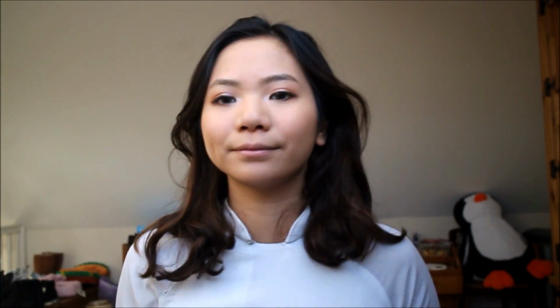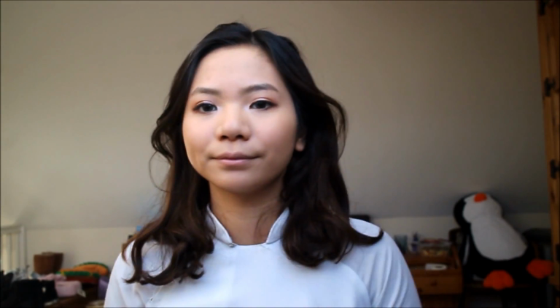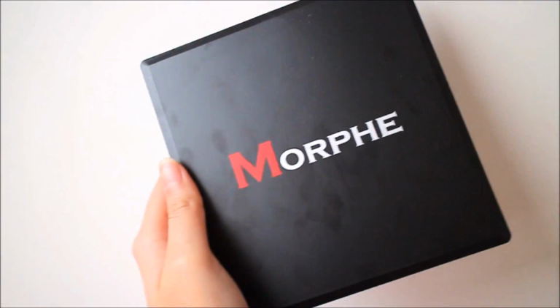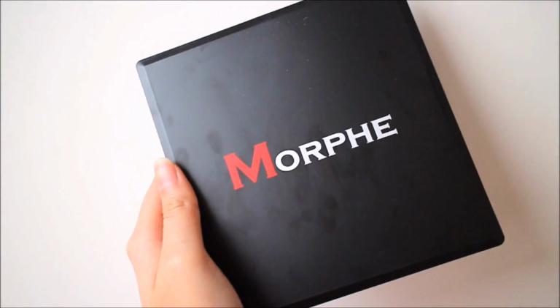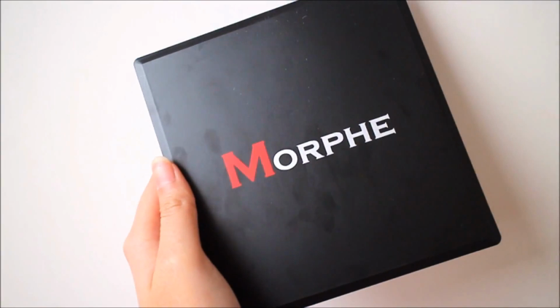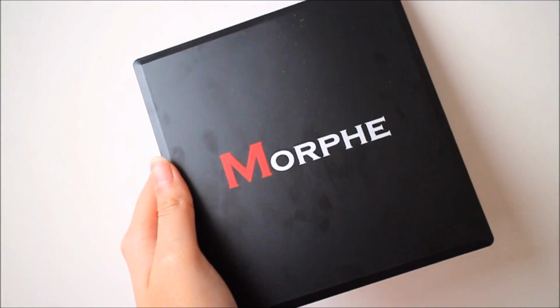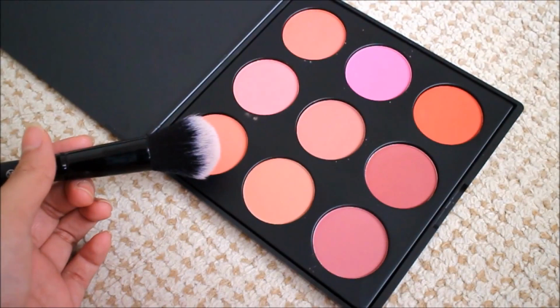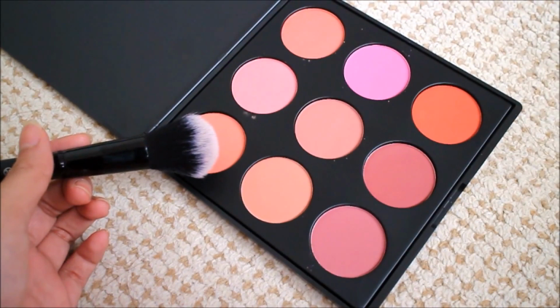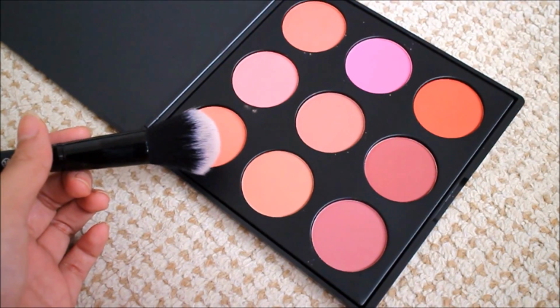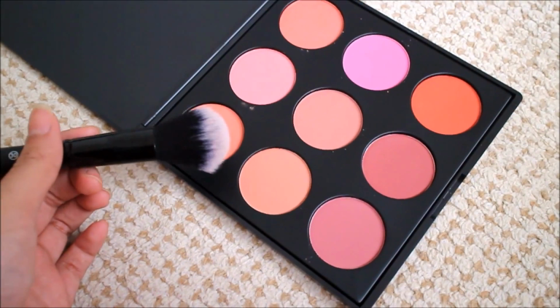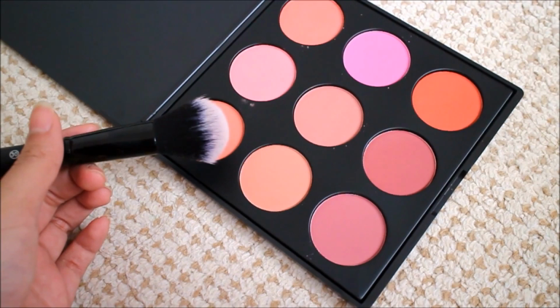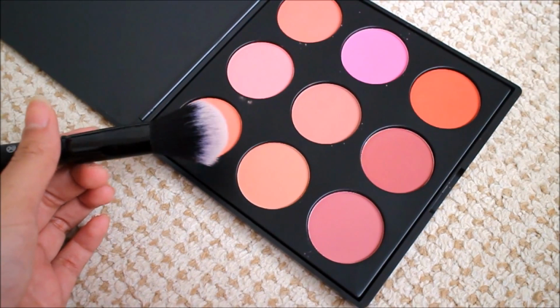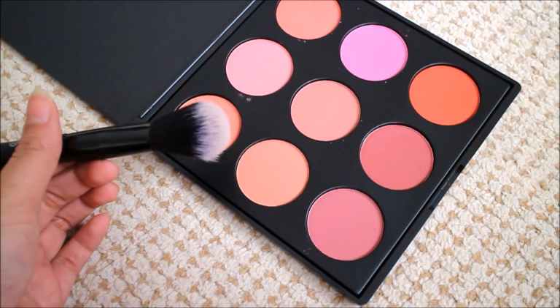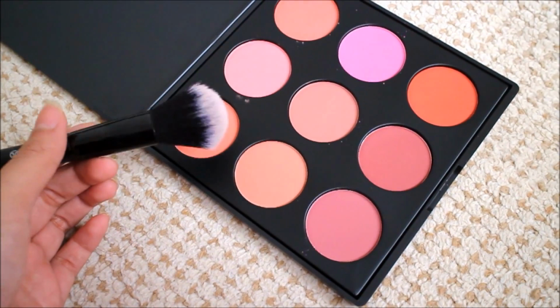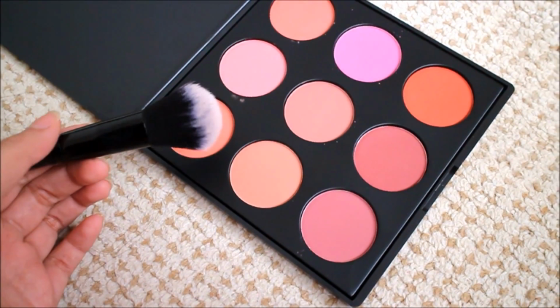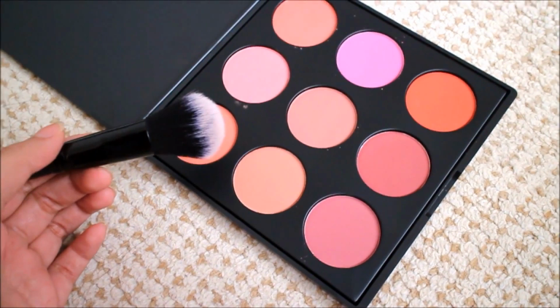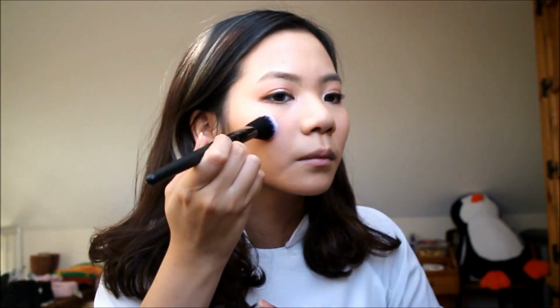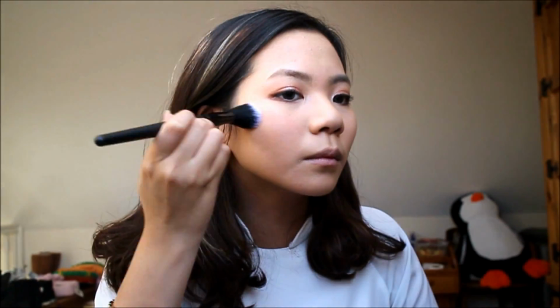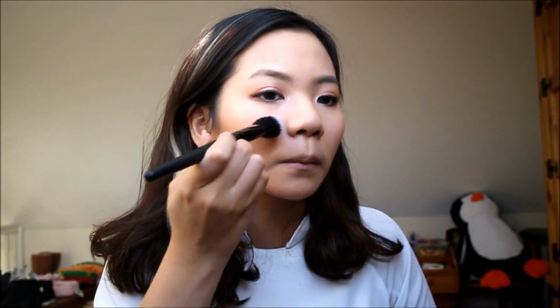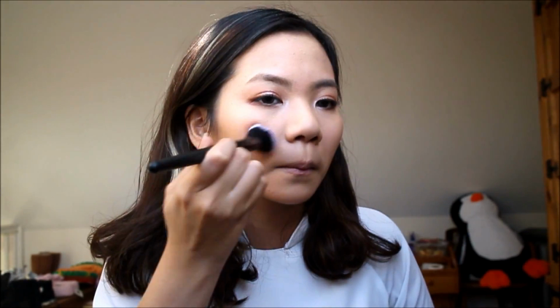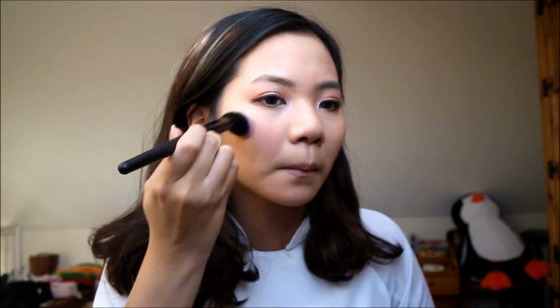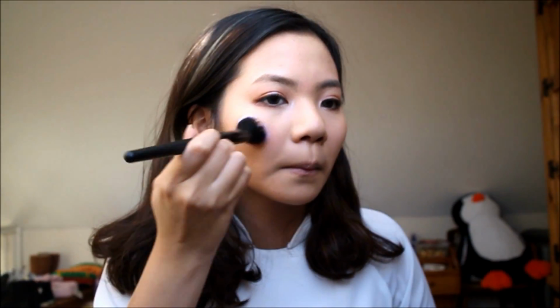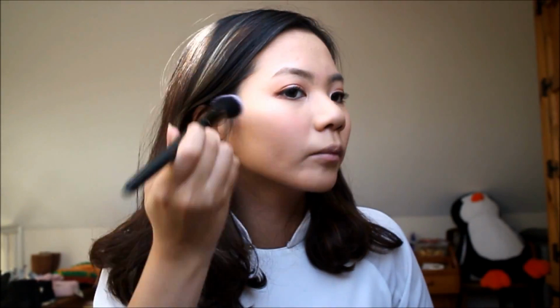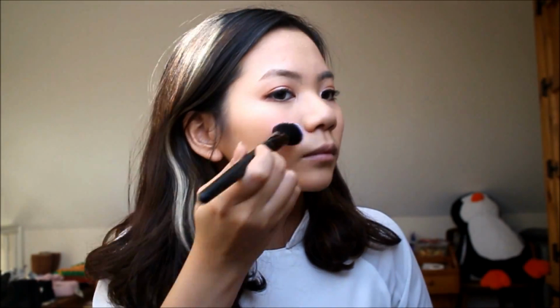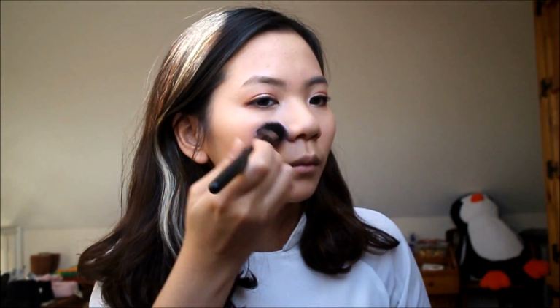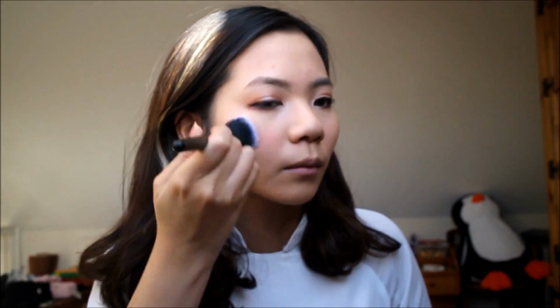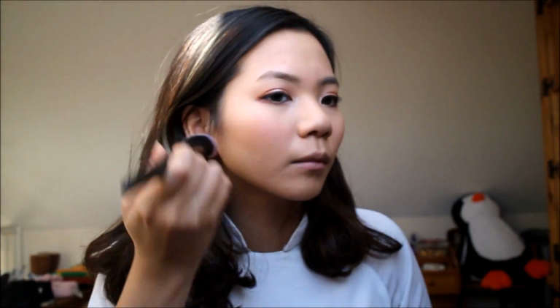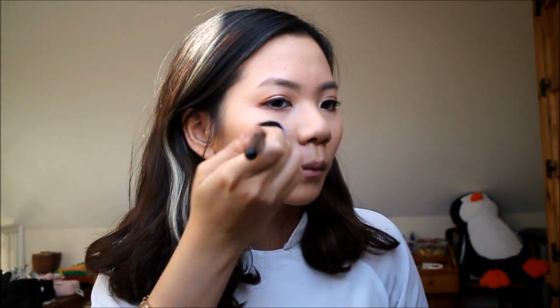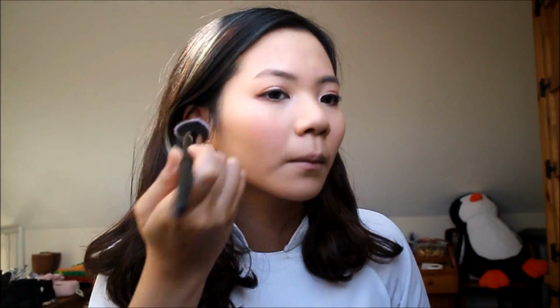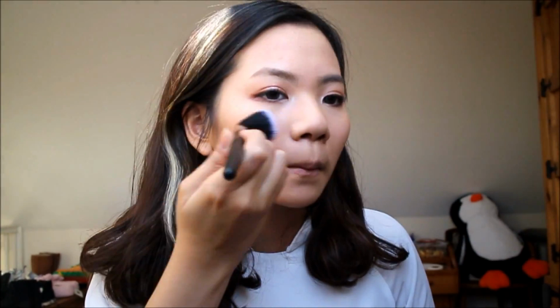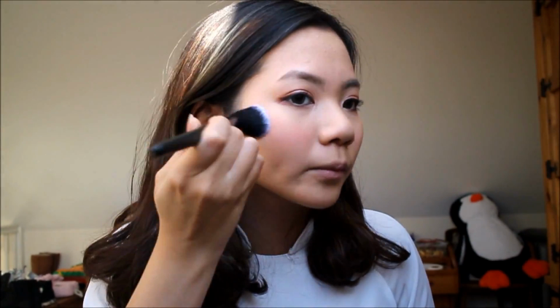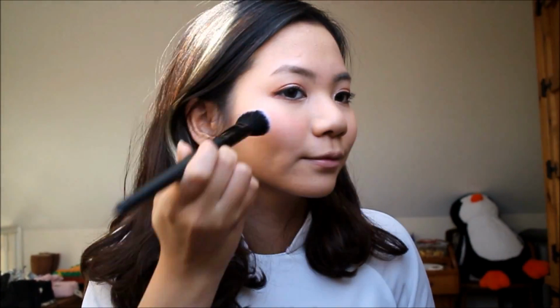Primer của Elf gần đây là primer yêu thích nhất của mình vì sau khi sử dụng thì lớp nền rất lâu trôi và mịn, che phủ hoàn toàn lỗ chân lông luôn.